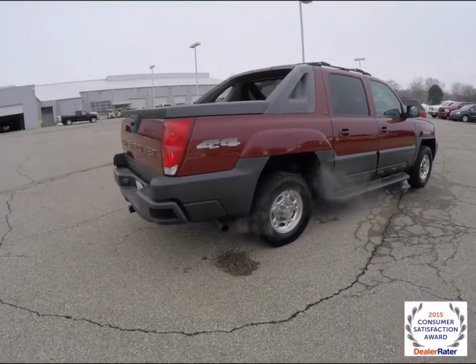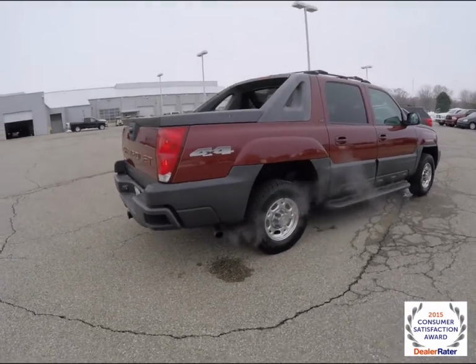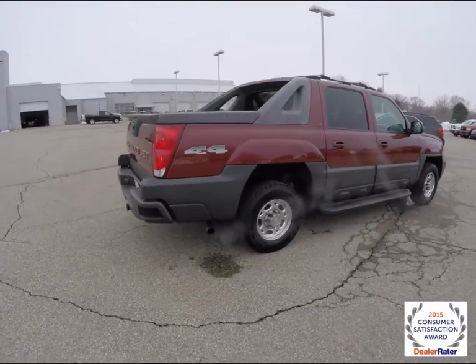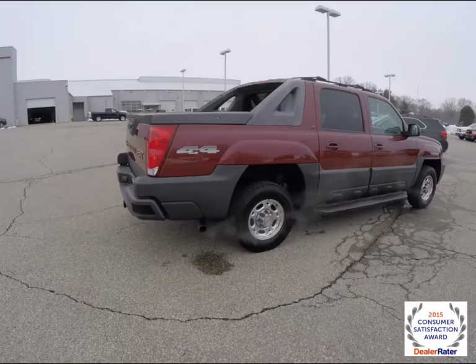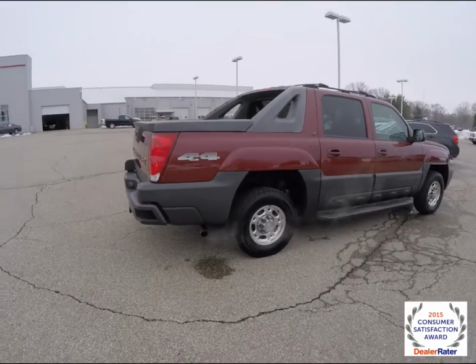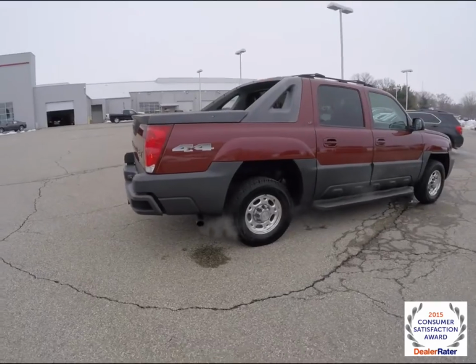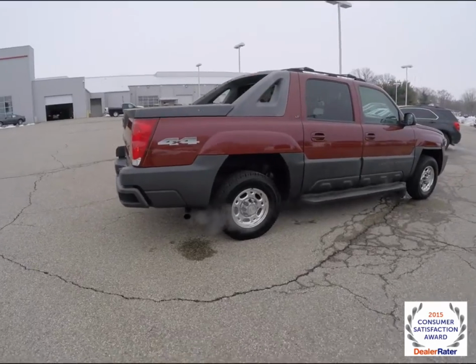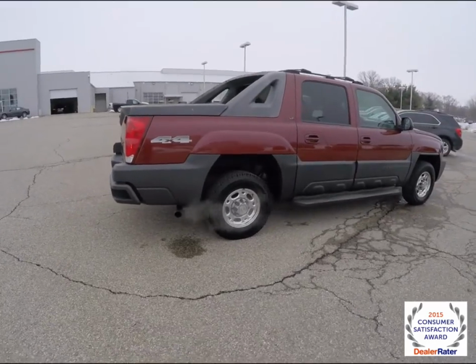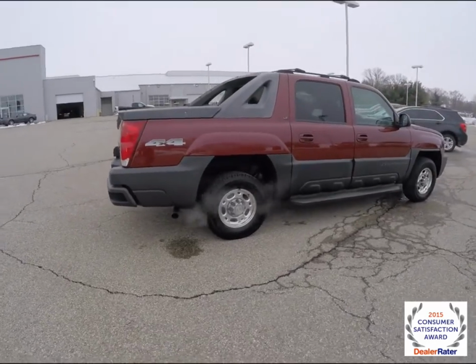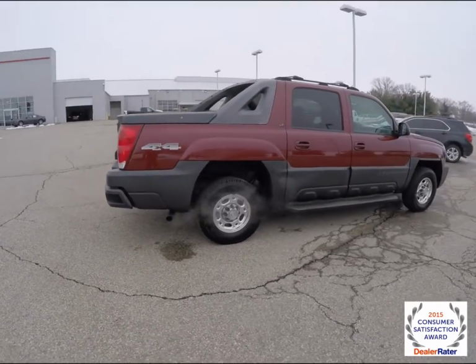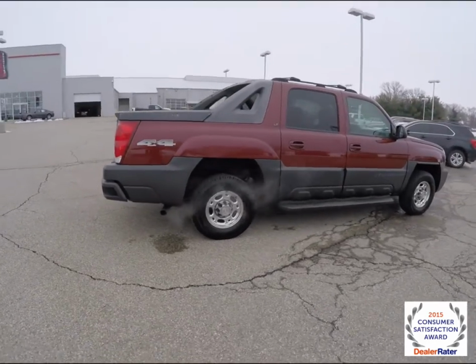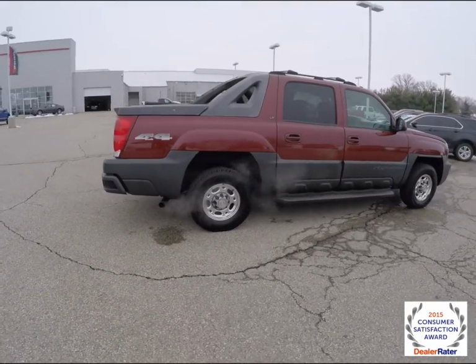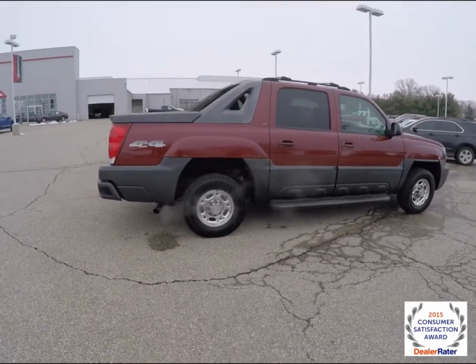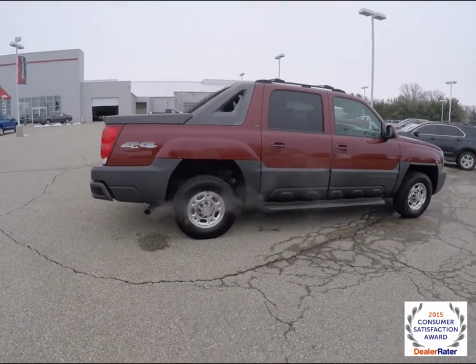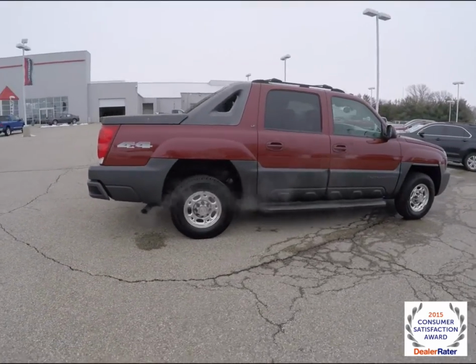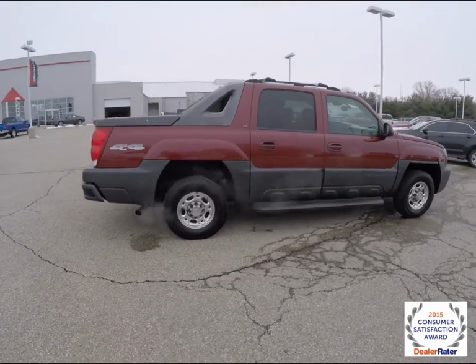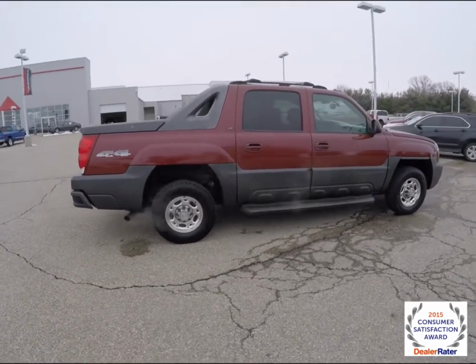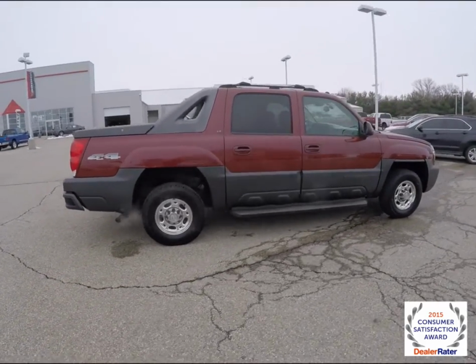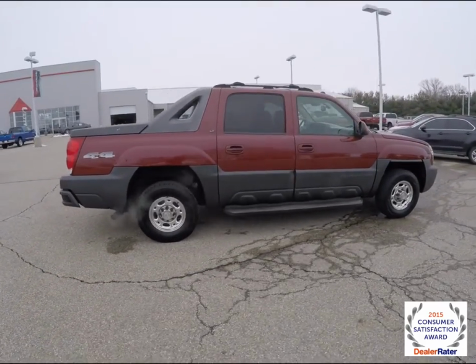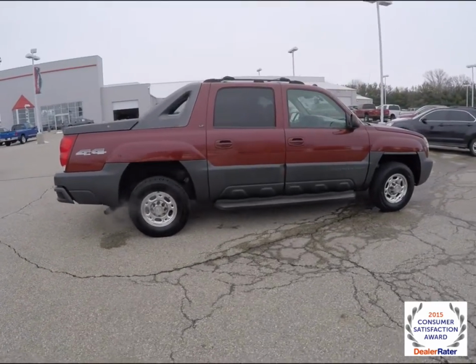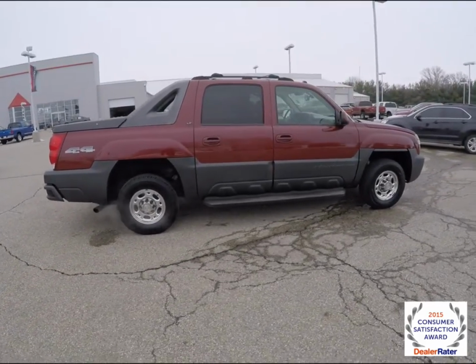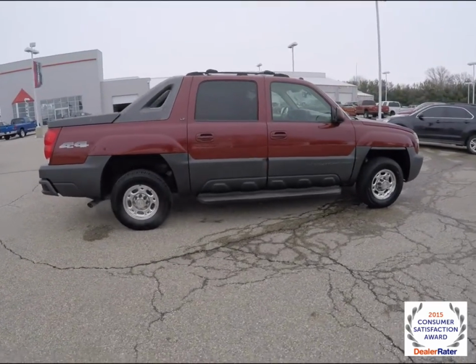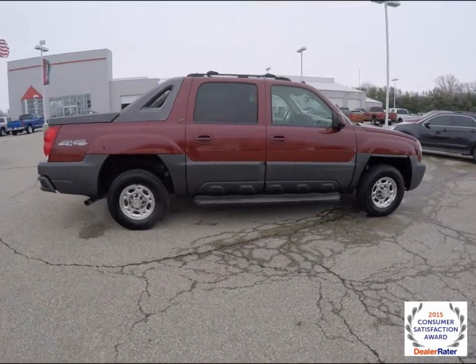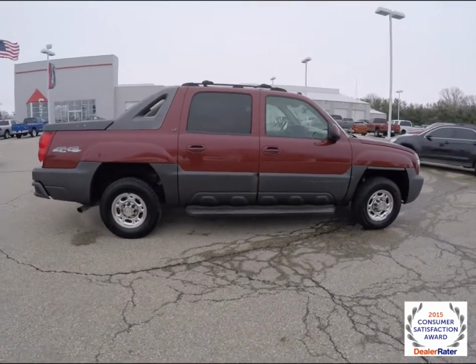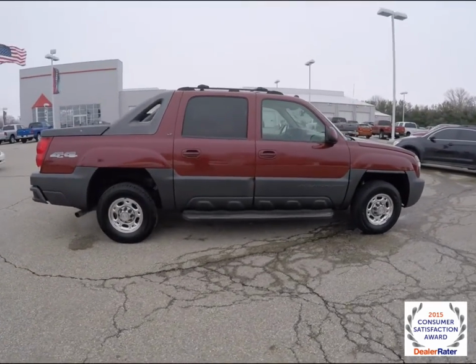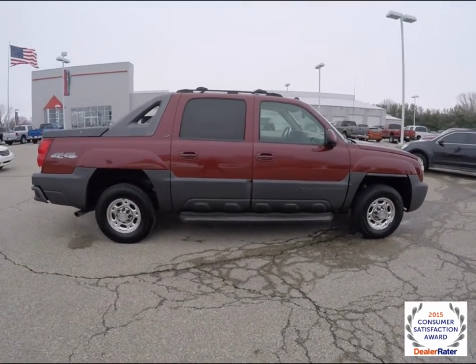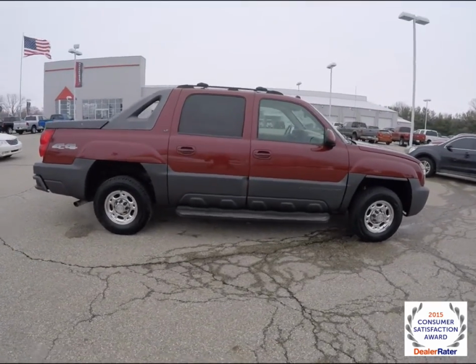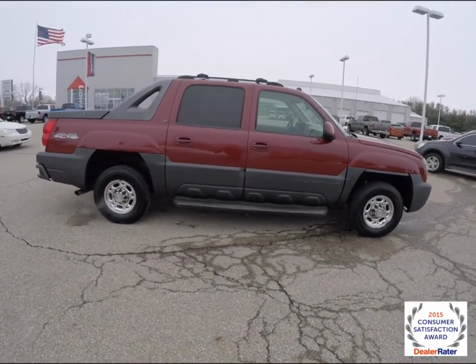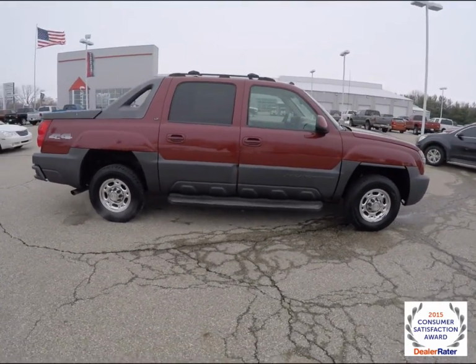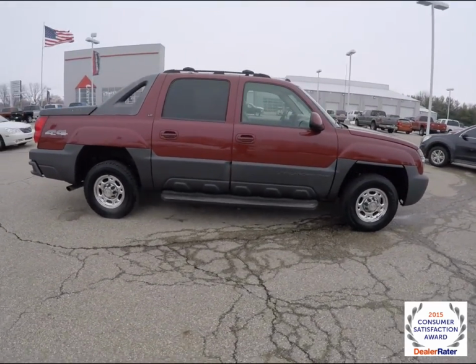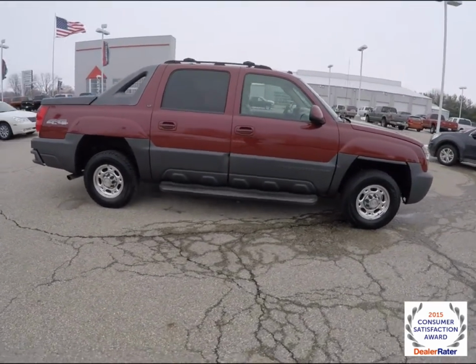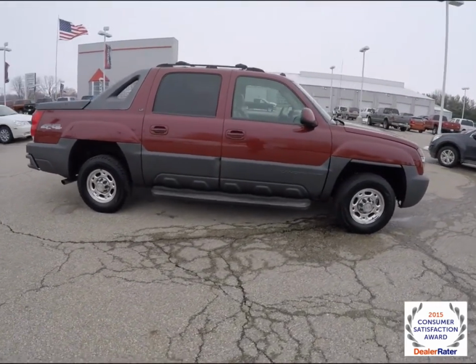All right, this does conclude our quick walk-around look at this 2005 Chevrolet Avalanche 2500.